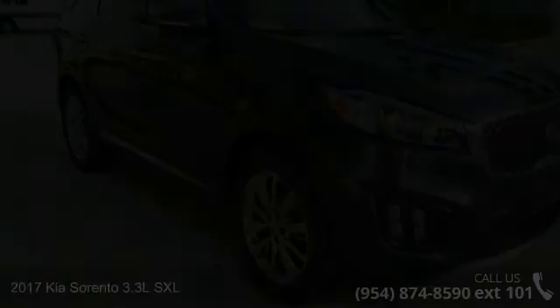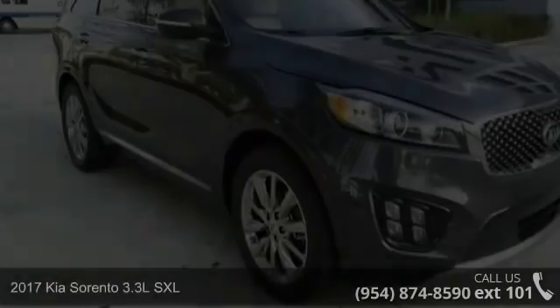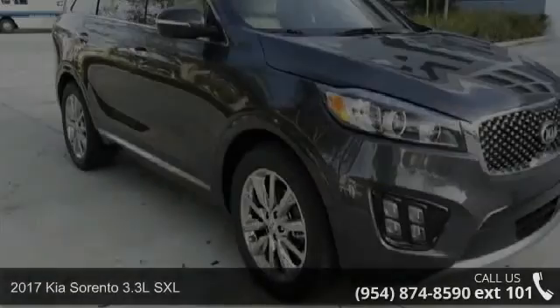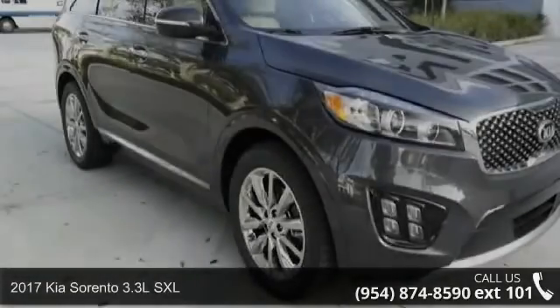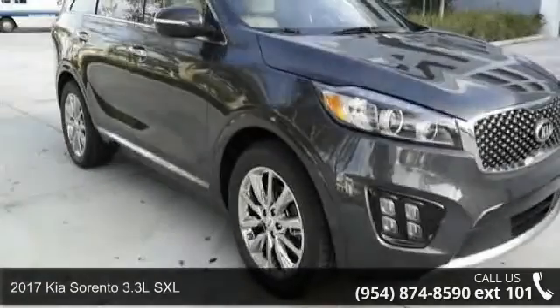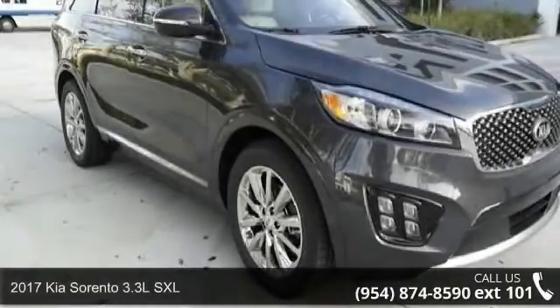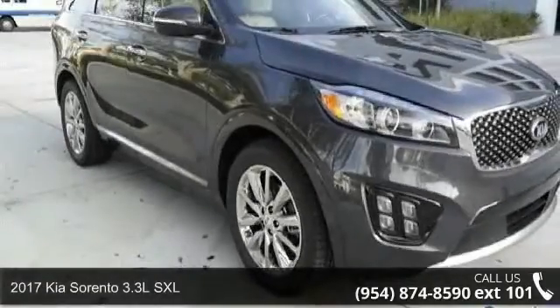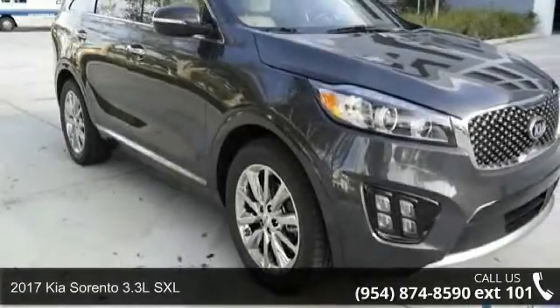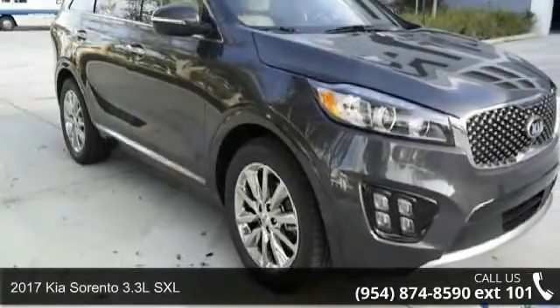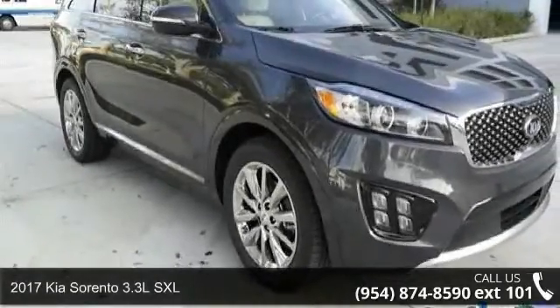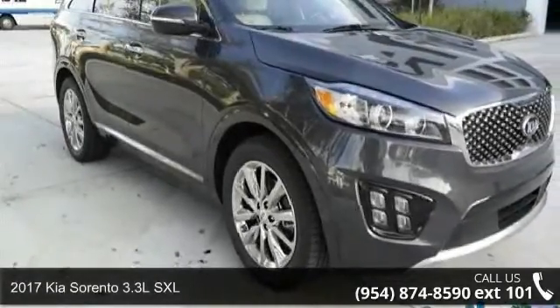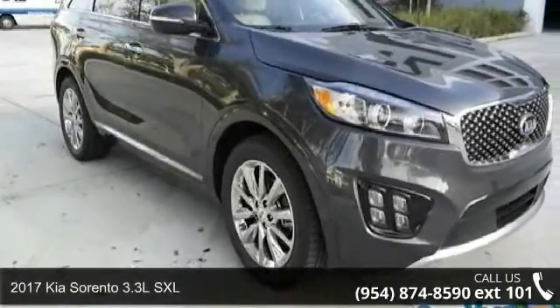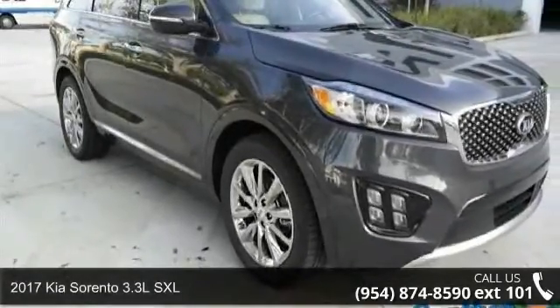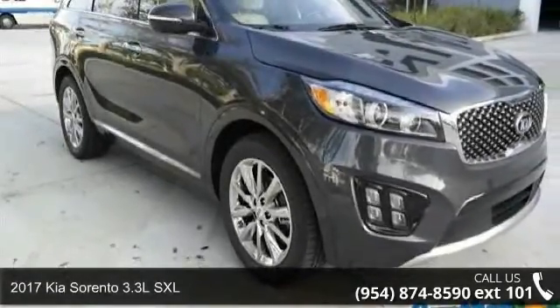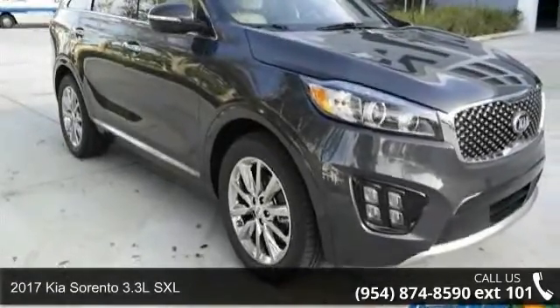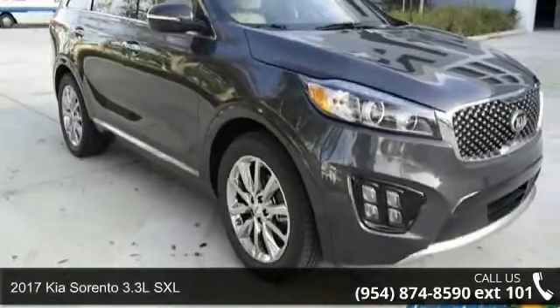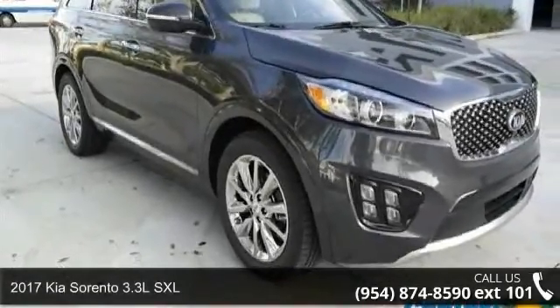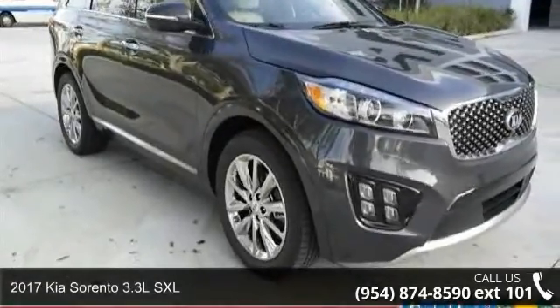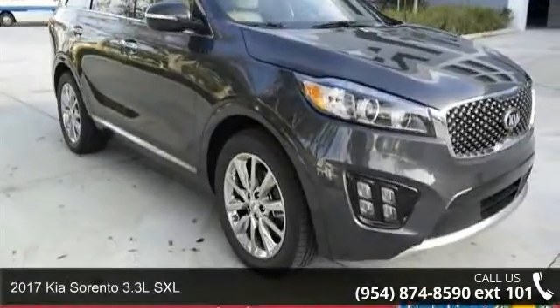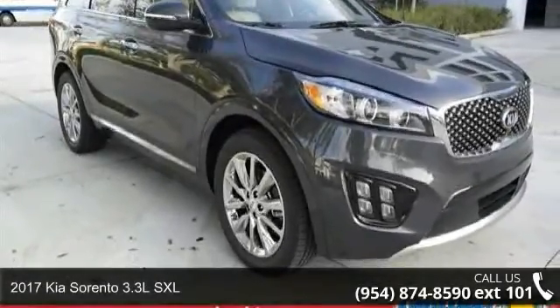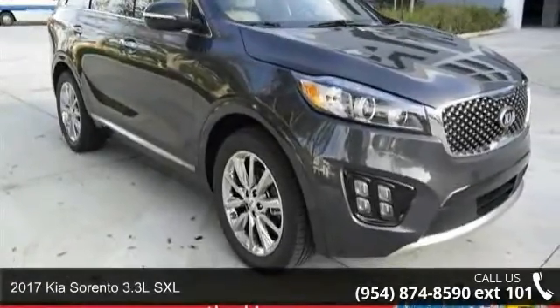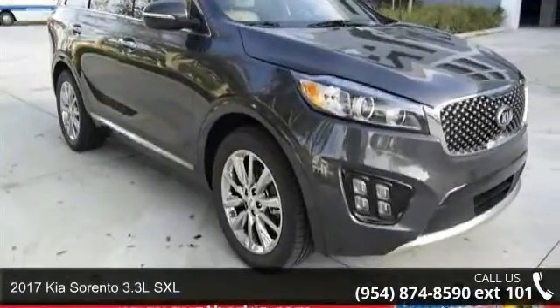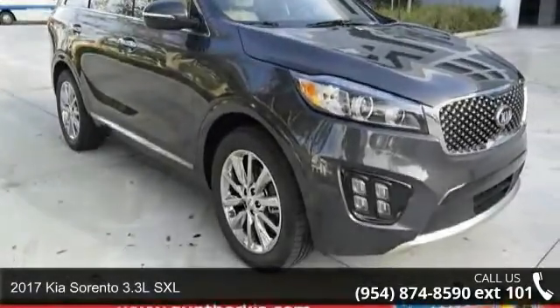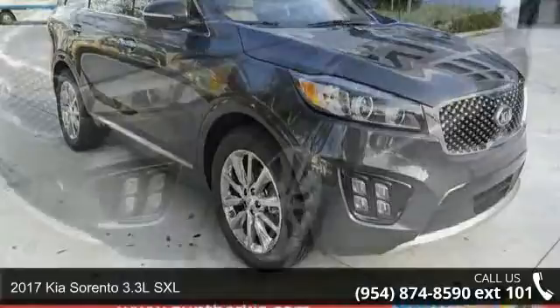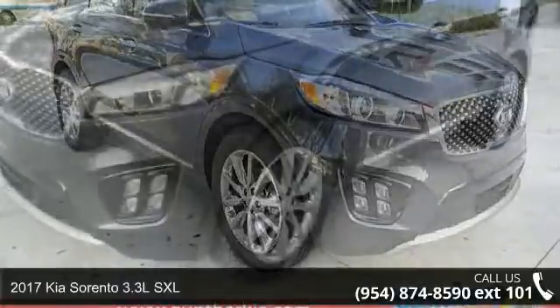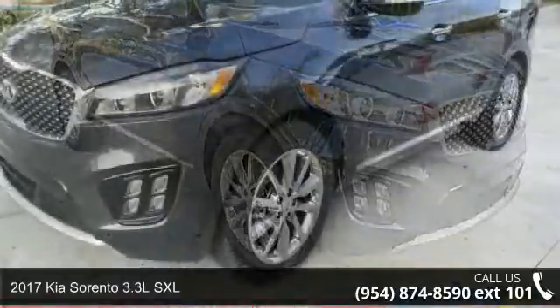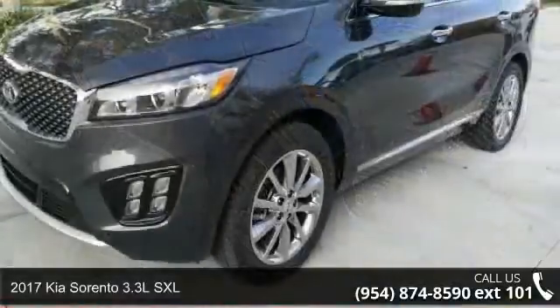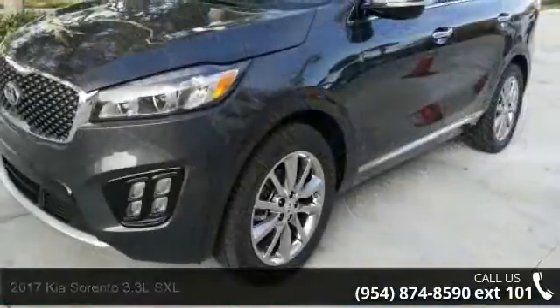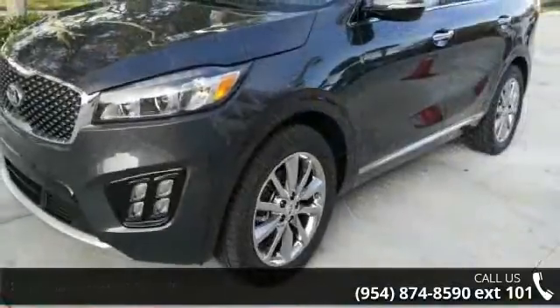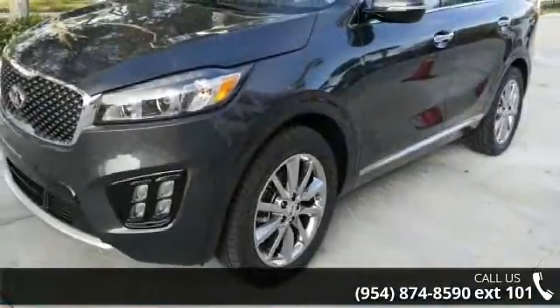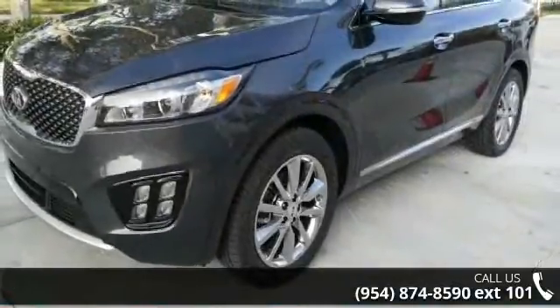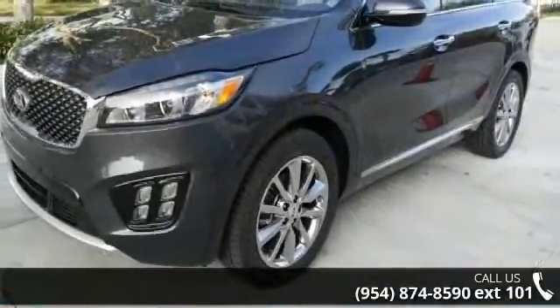Check out this 2017 Kia Sorento. If you are looking for a first-rate auto, this one could be yours today.